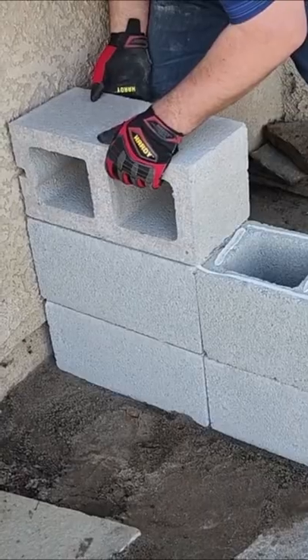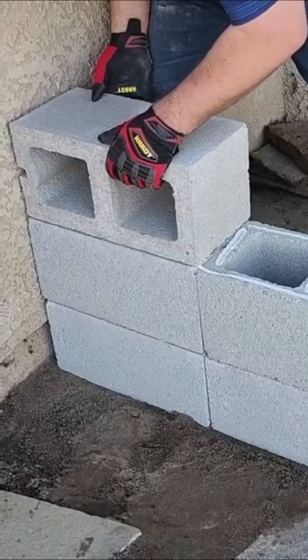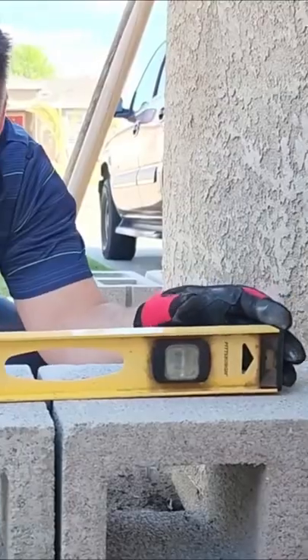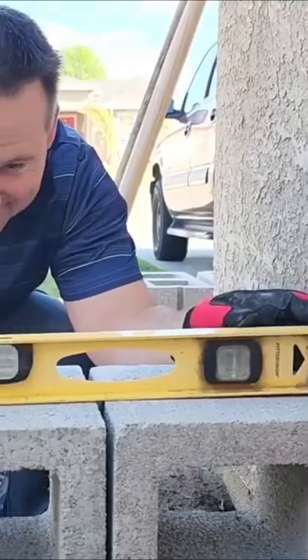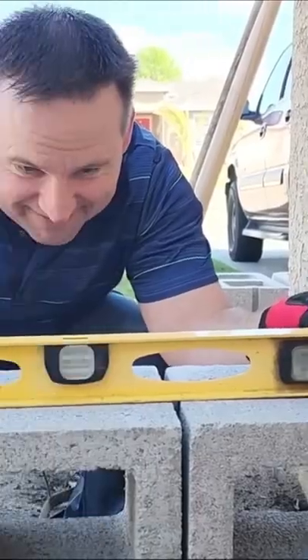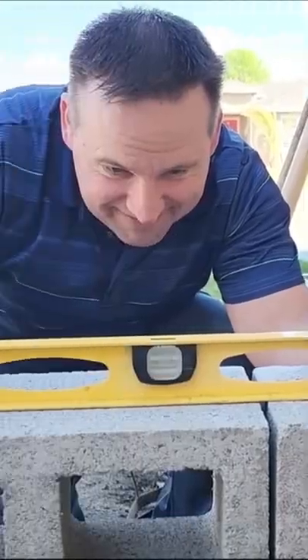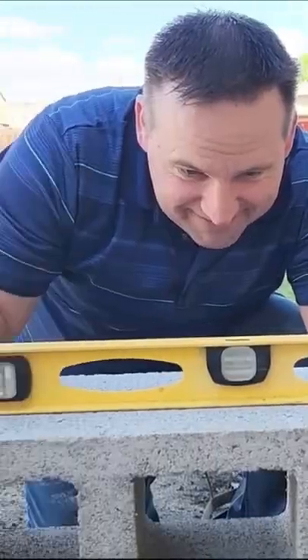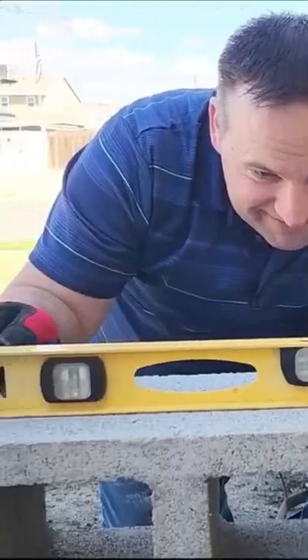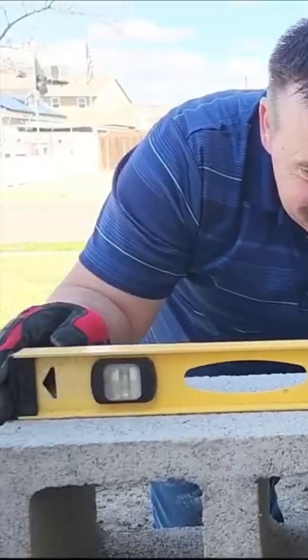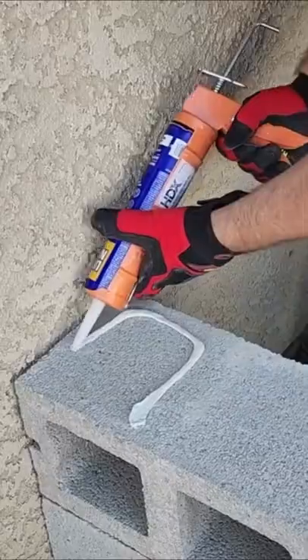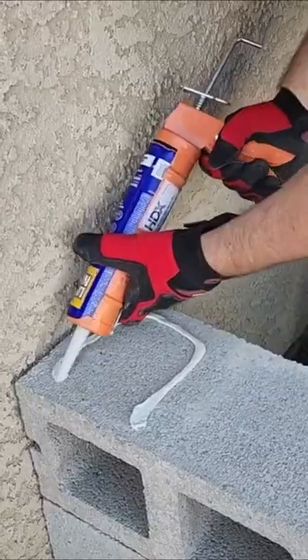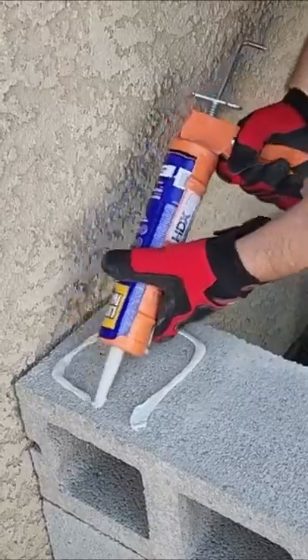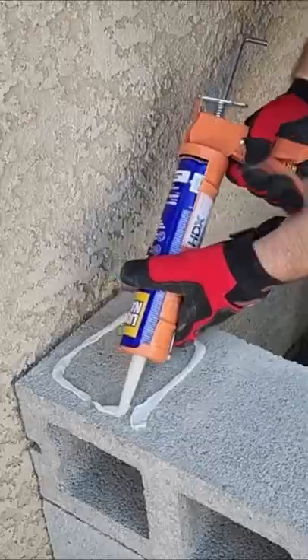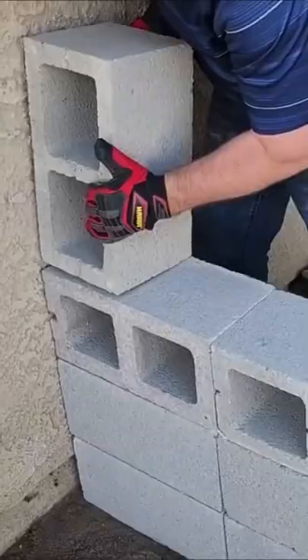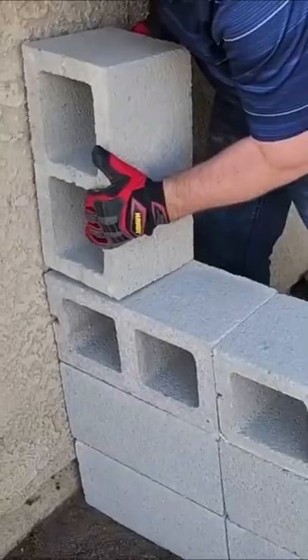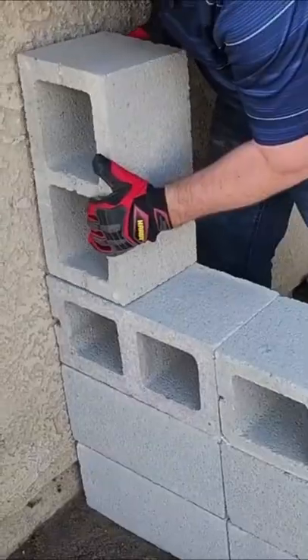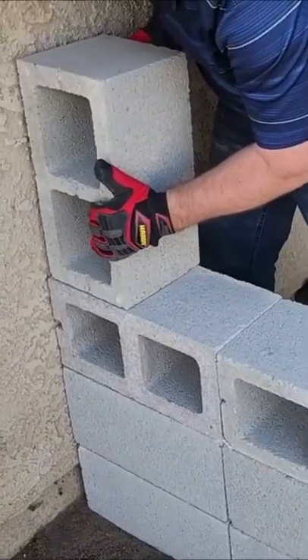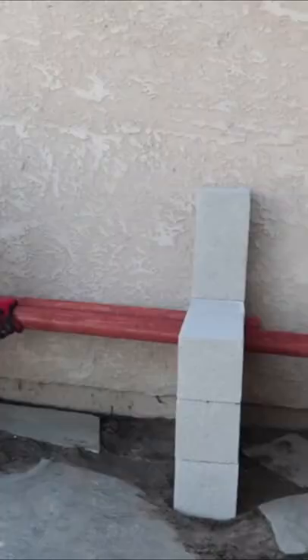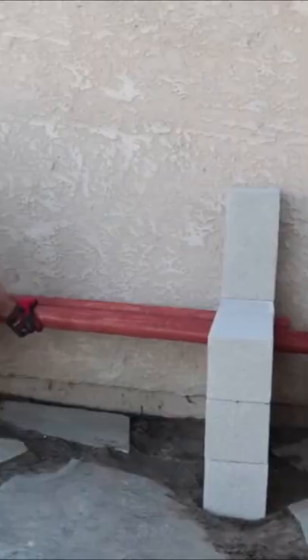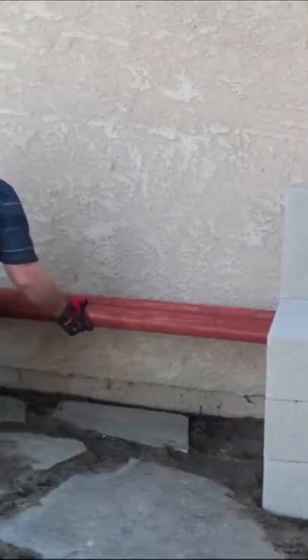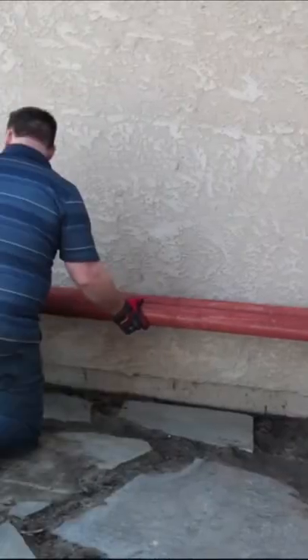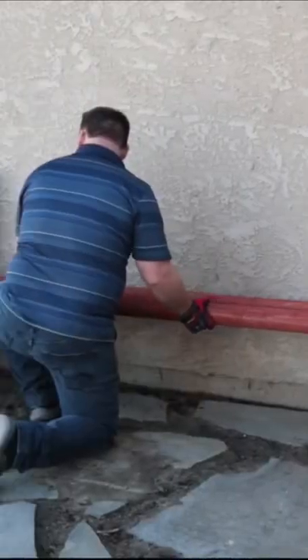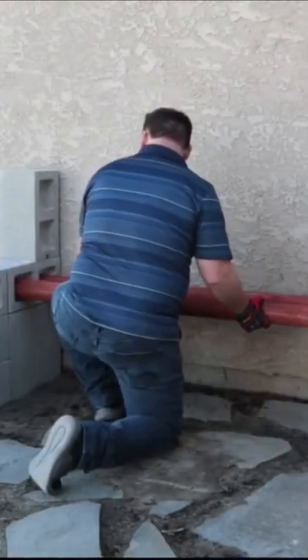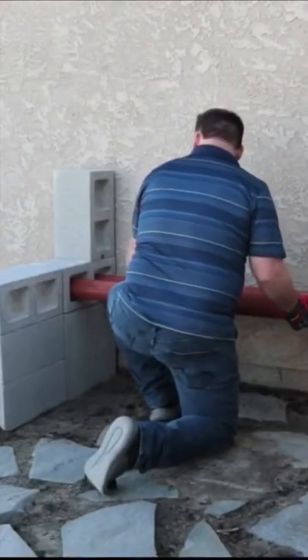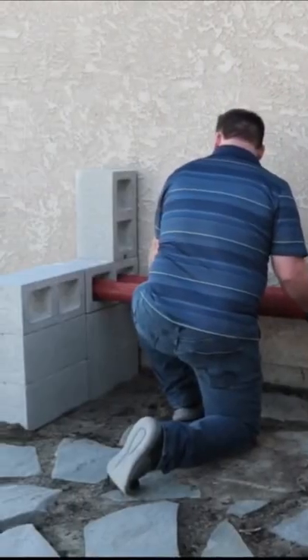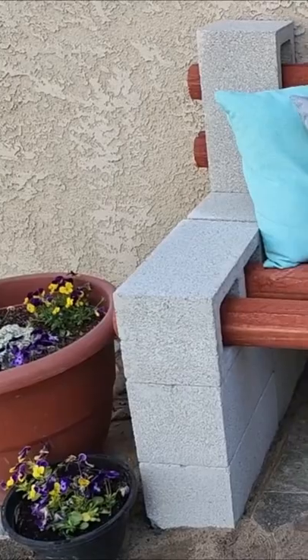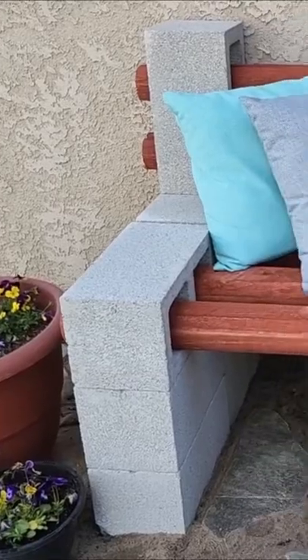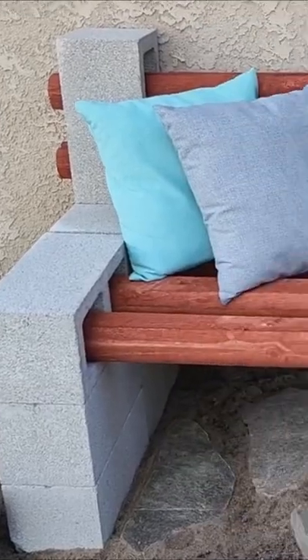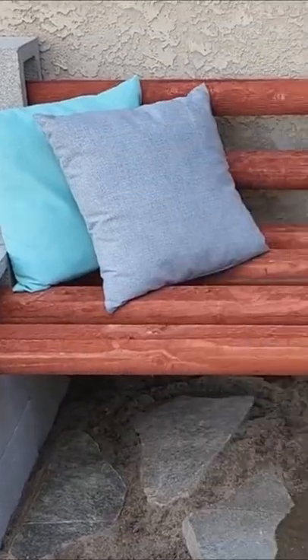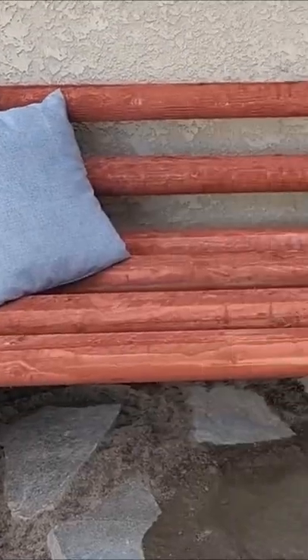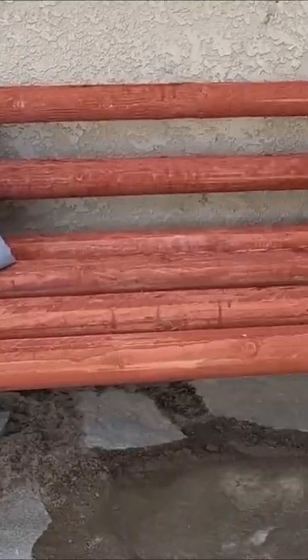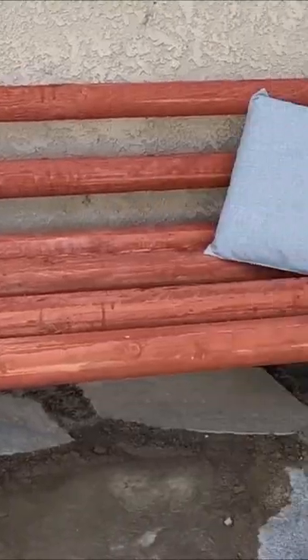For the third and fourth layer, turn your cinder blocks so that the holes are visible. Thread in some lumber and there you have the easiest DIY porch bench.